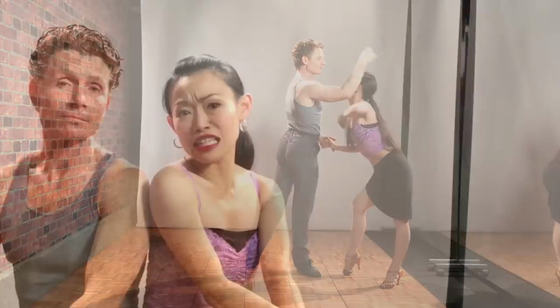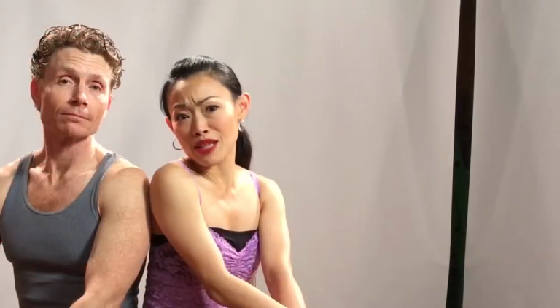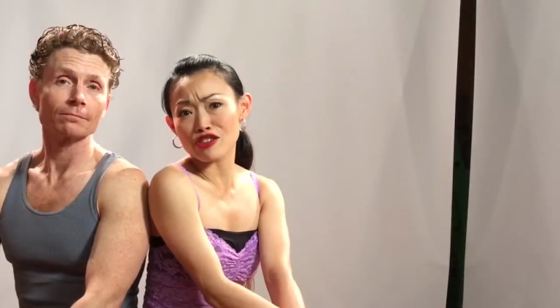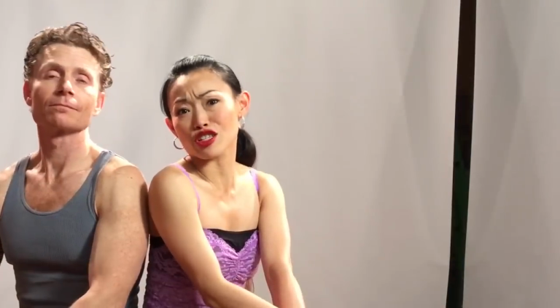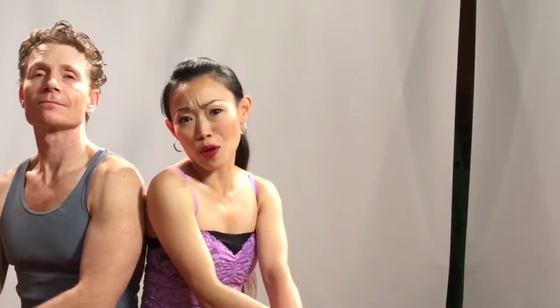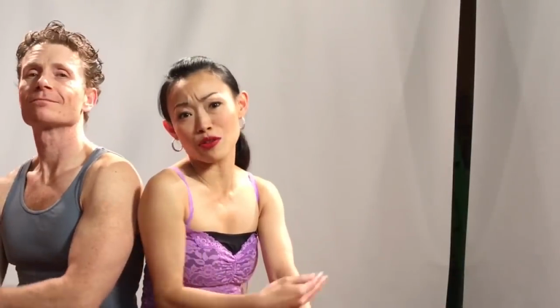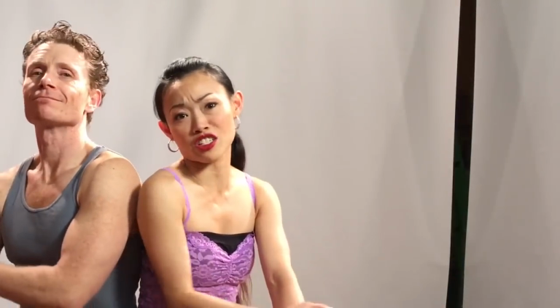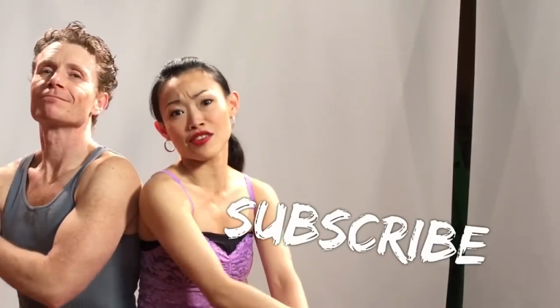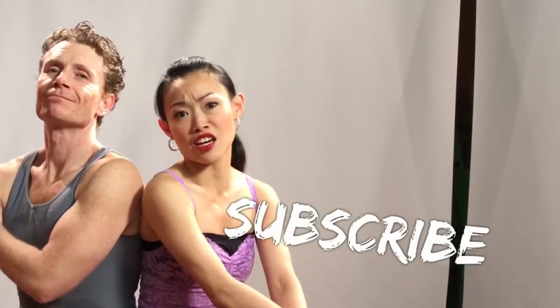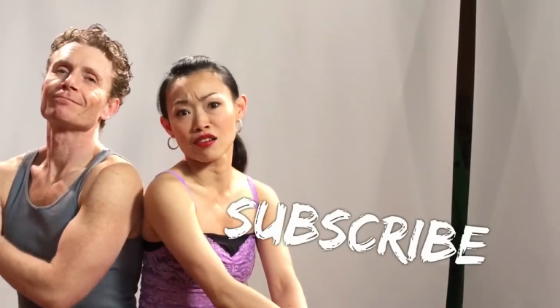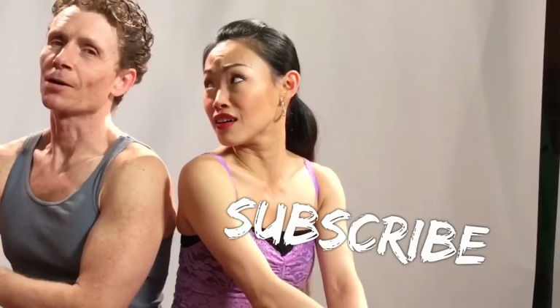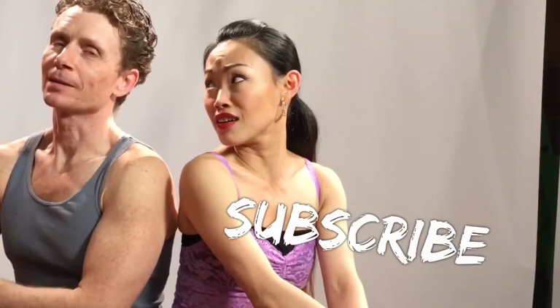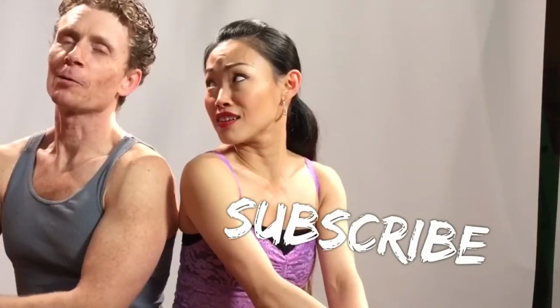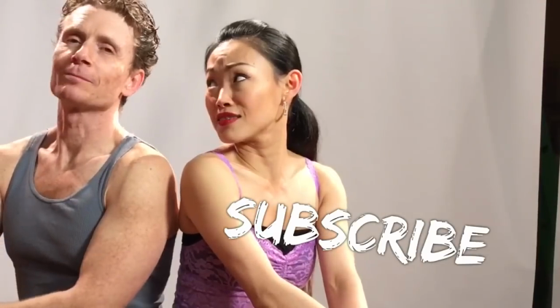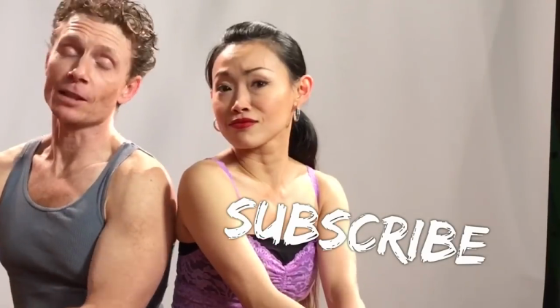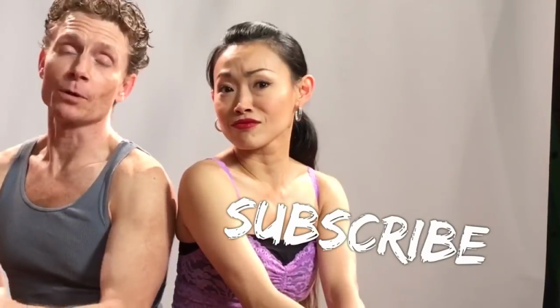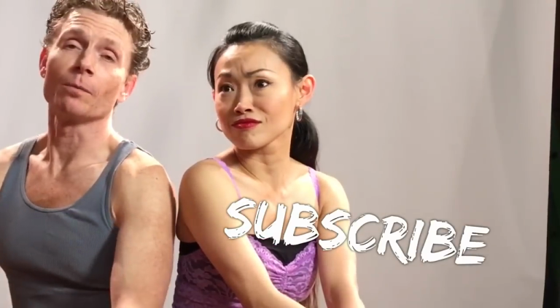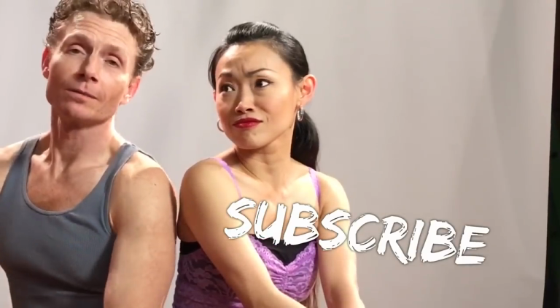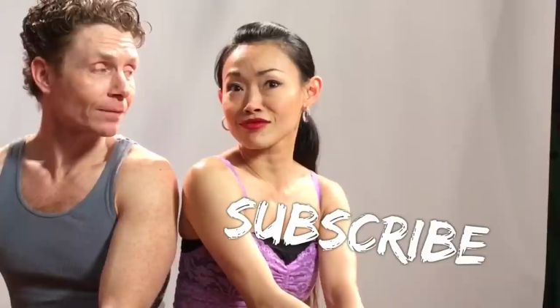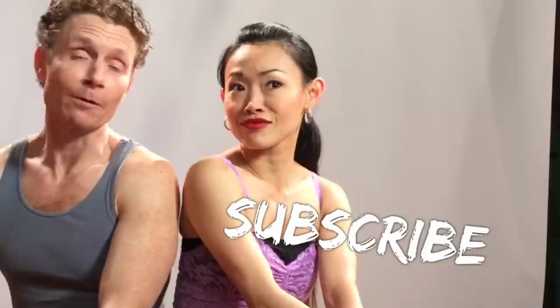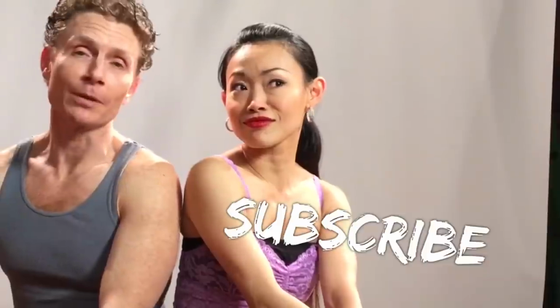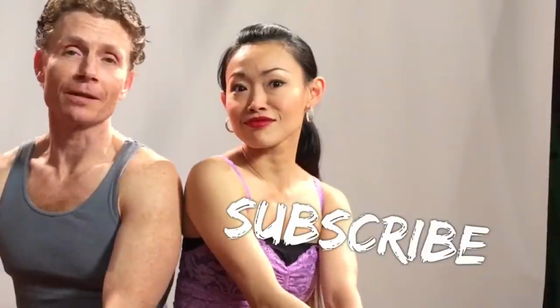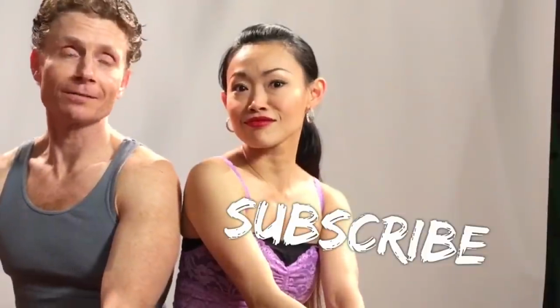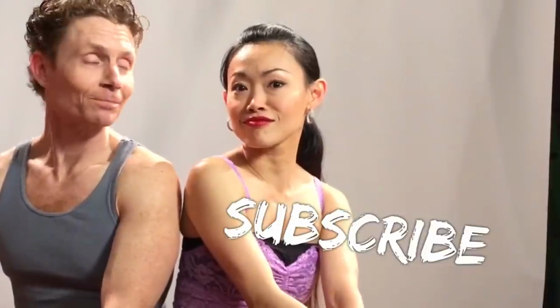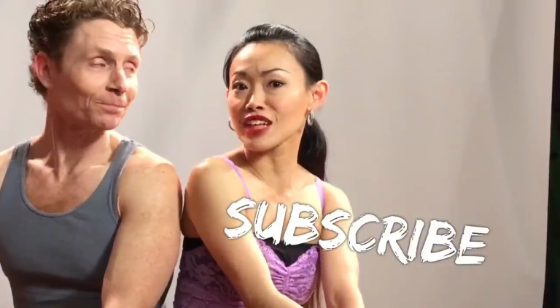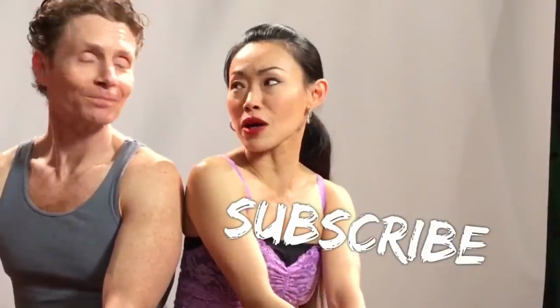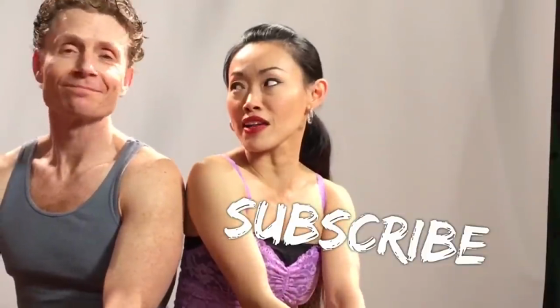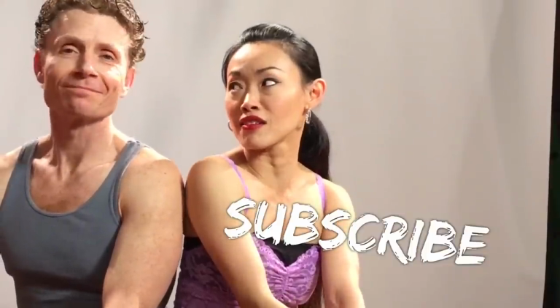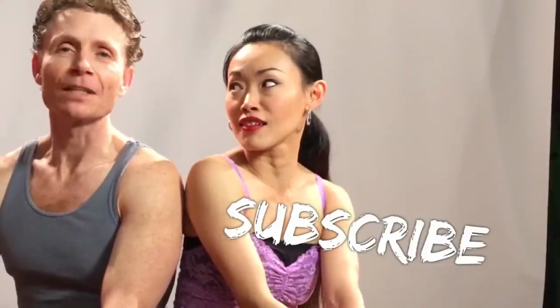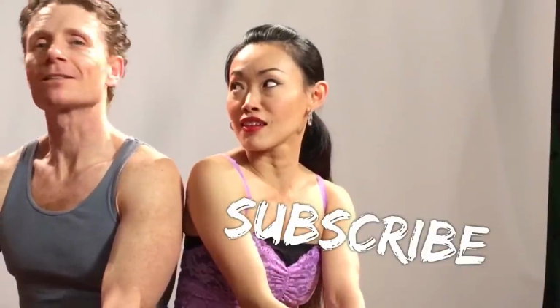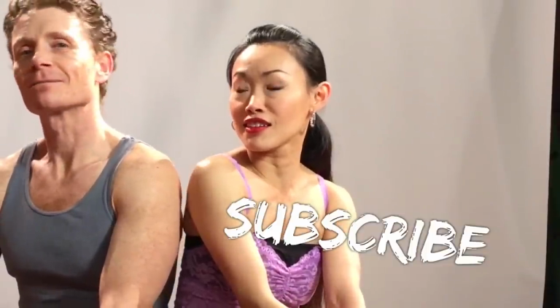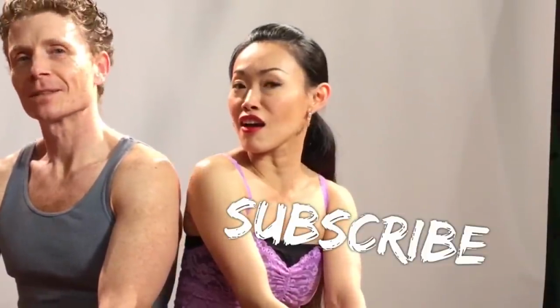Hockey players should totally watch this video. I don't know about that one — unless they want to do rumba, then that would be a good idea. That's what I meant. Yes!